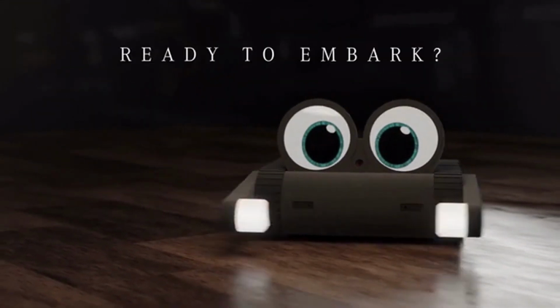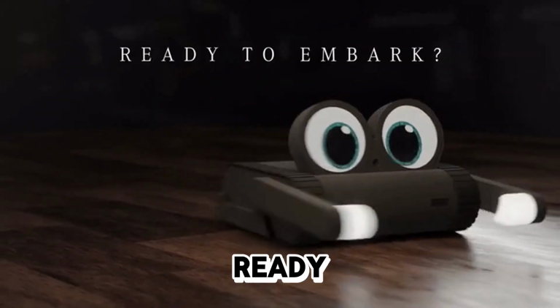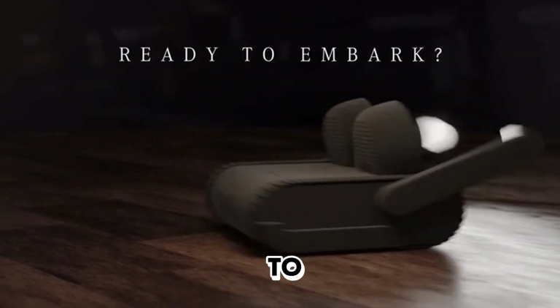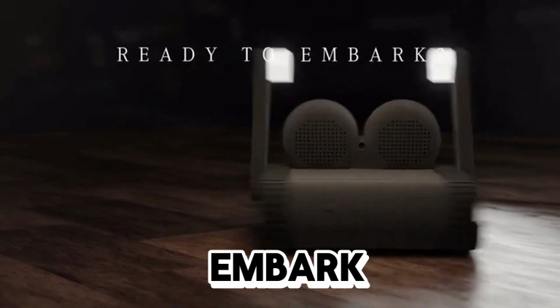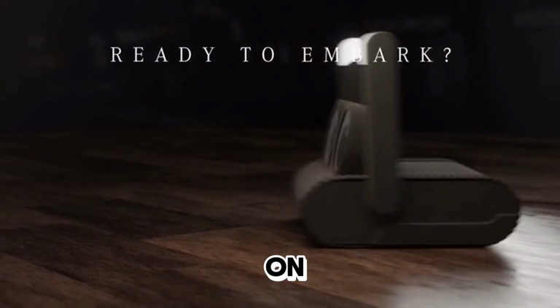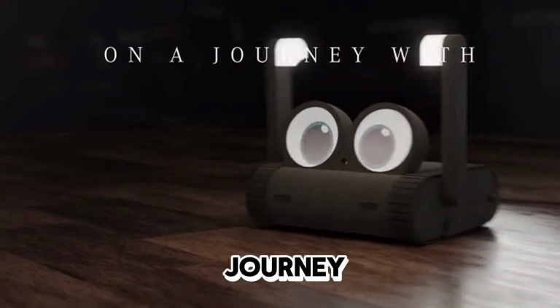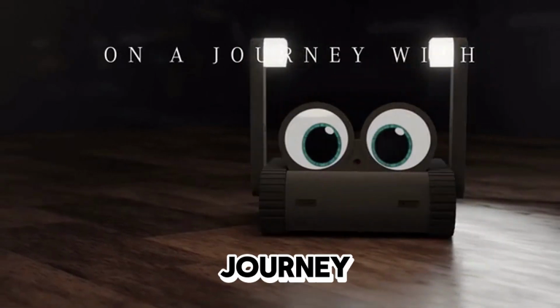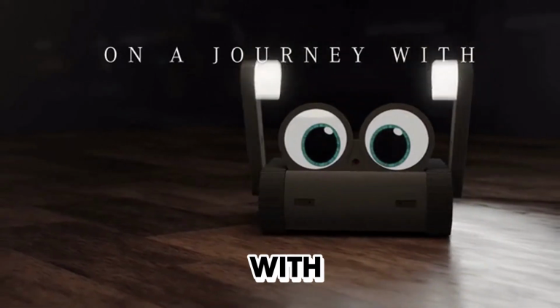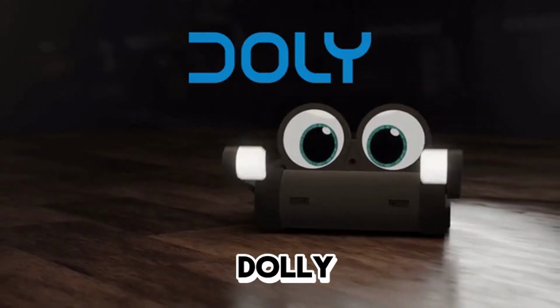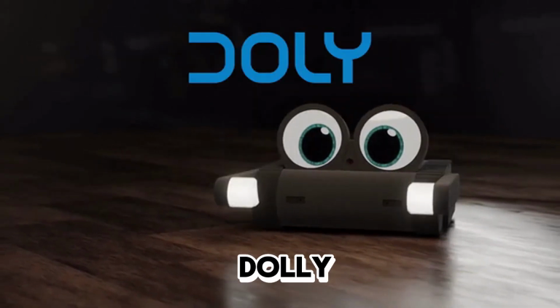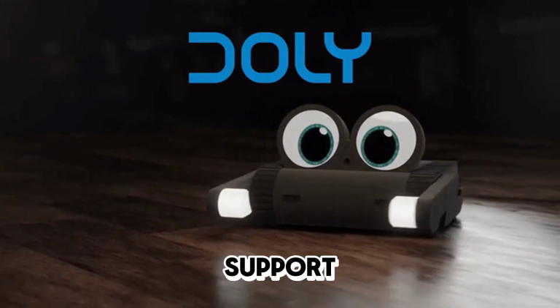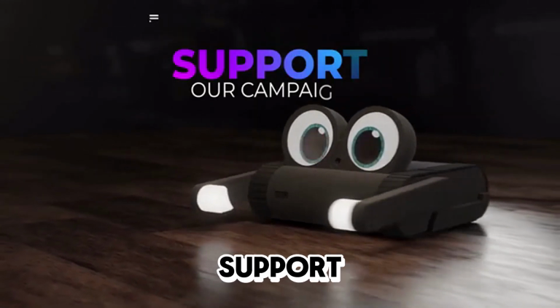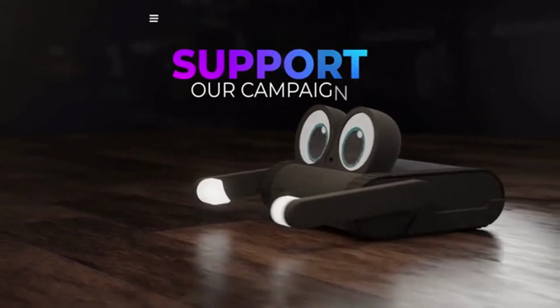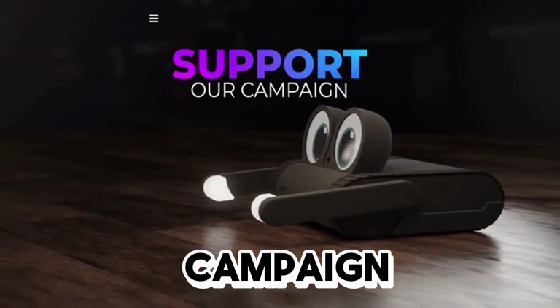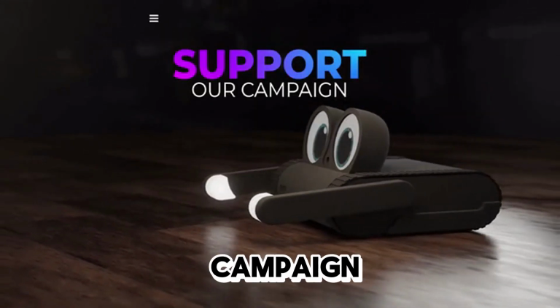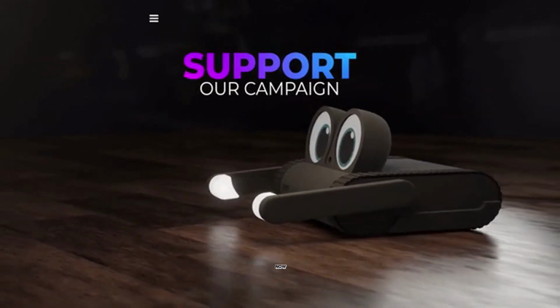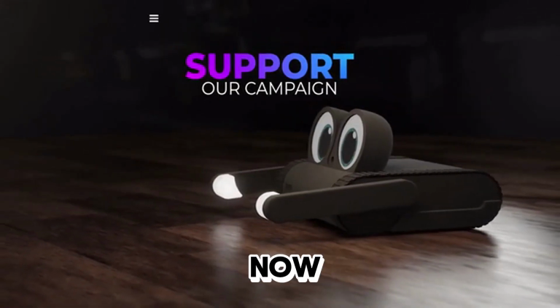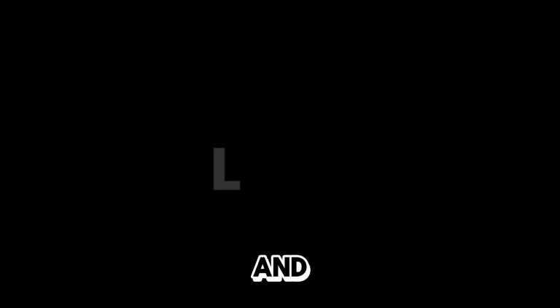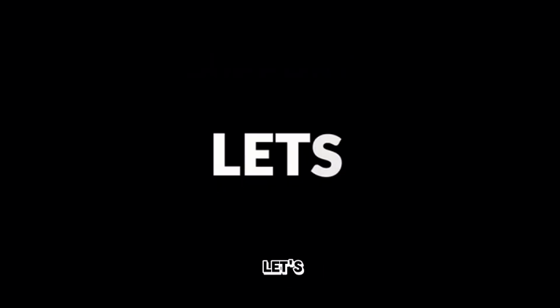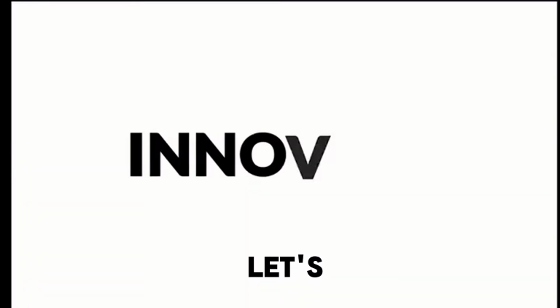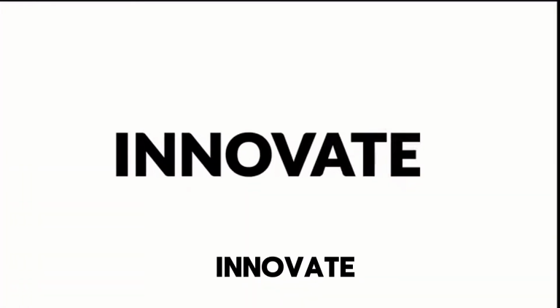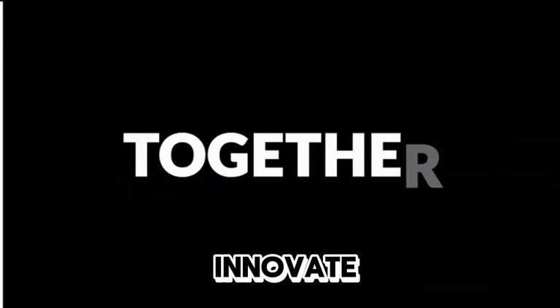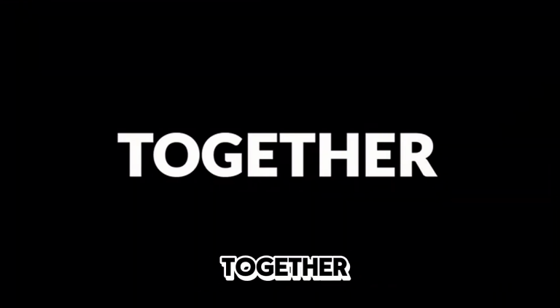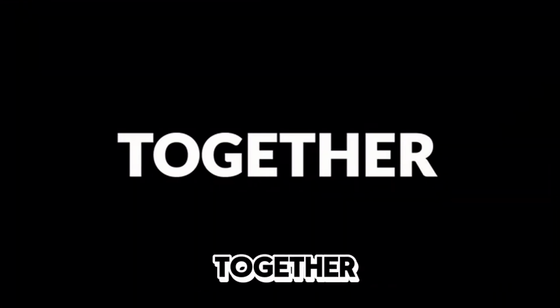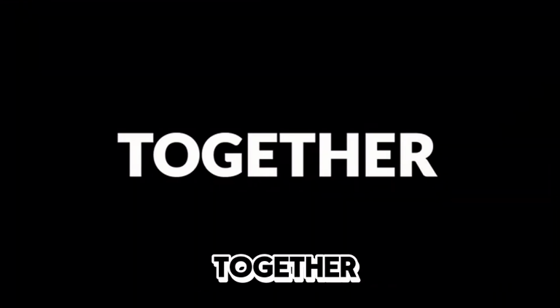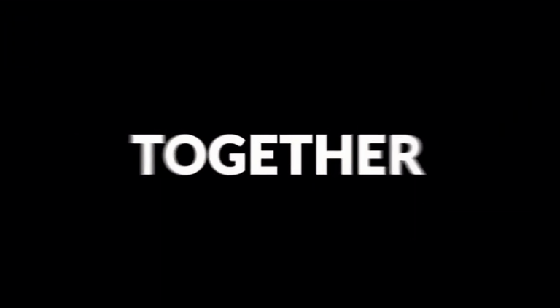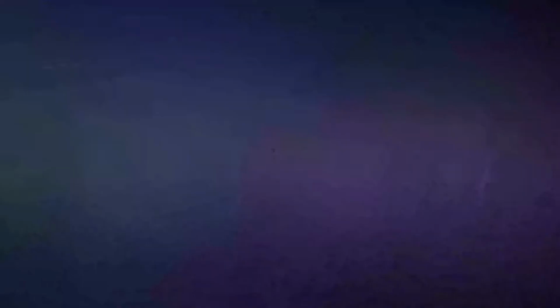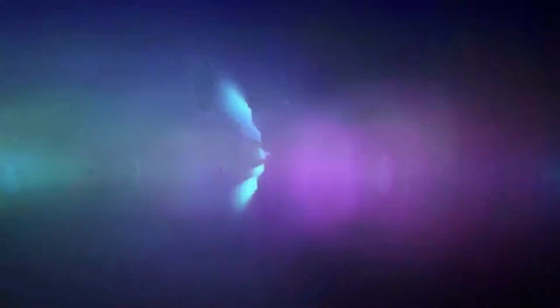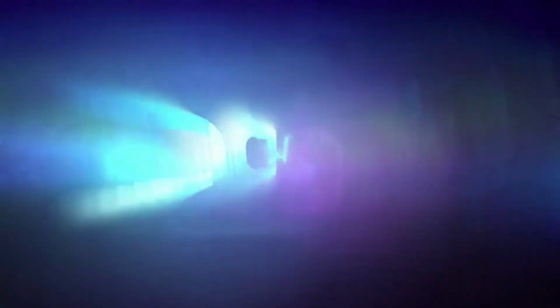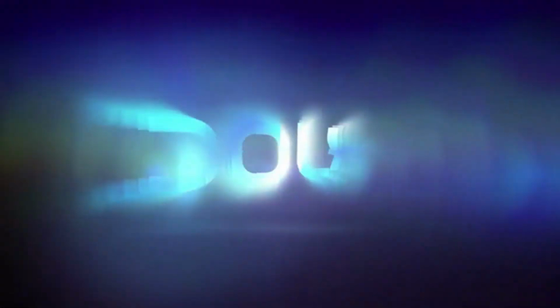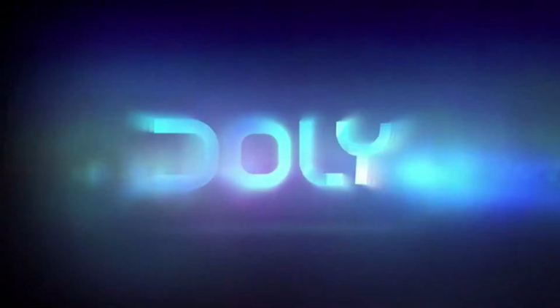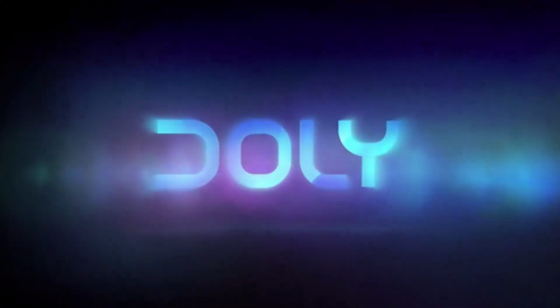Ready to embark on a journey with Dolly? Support our campaign now and let's innovate together.